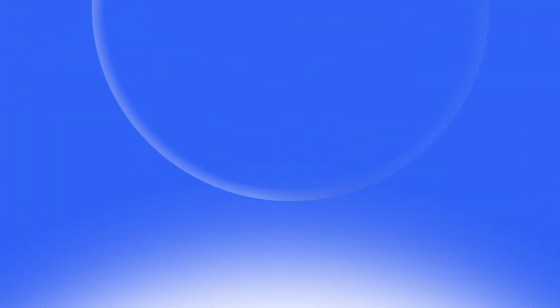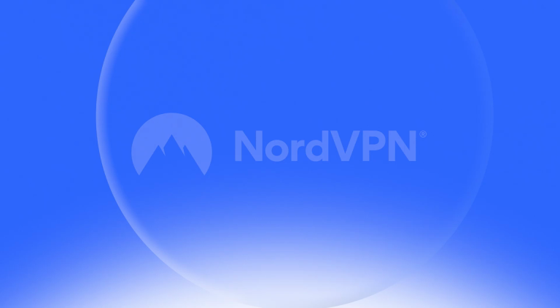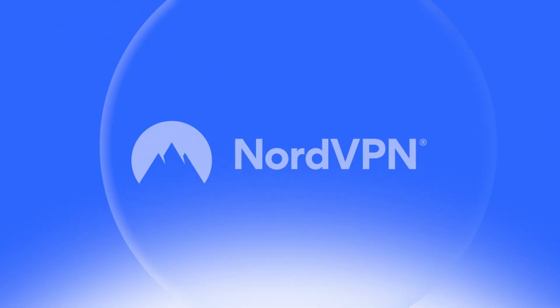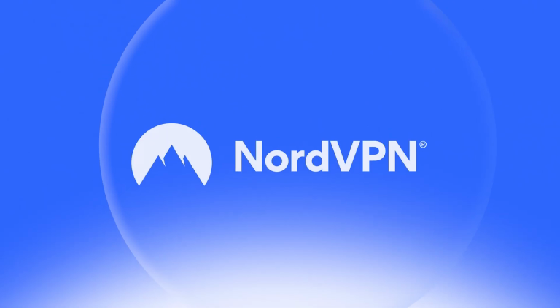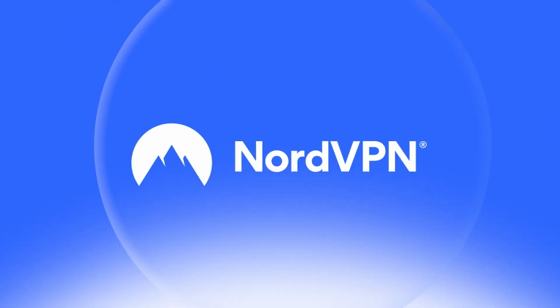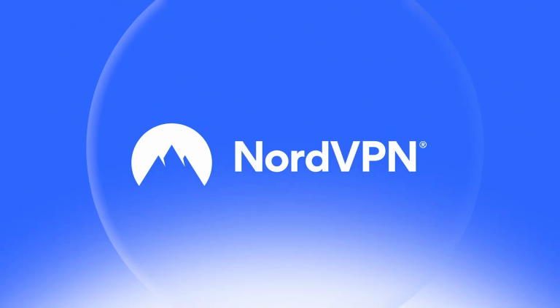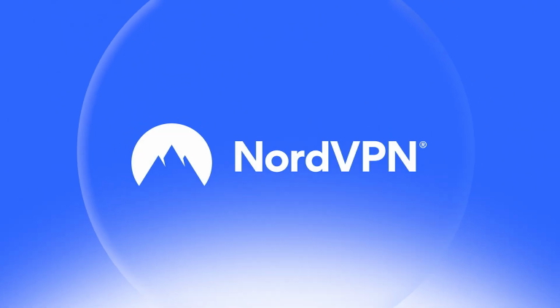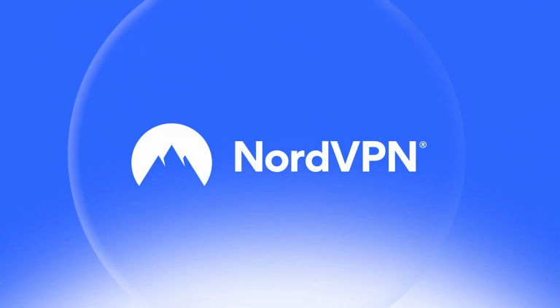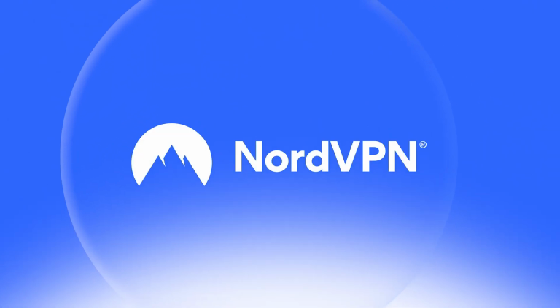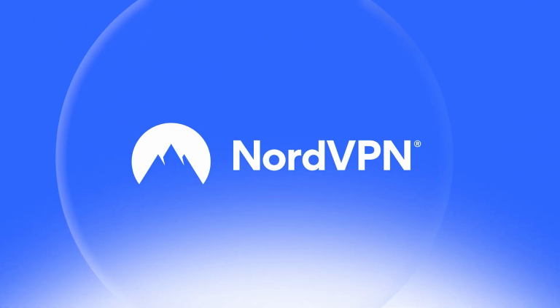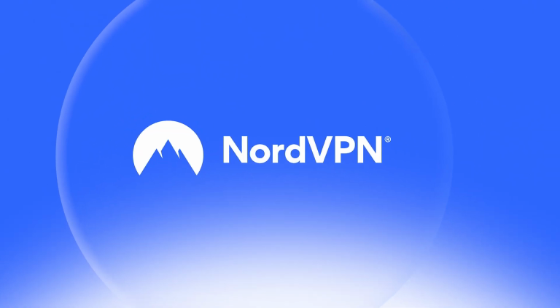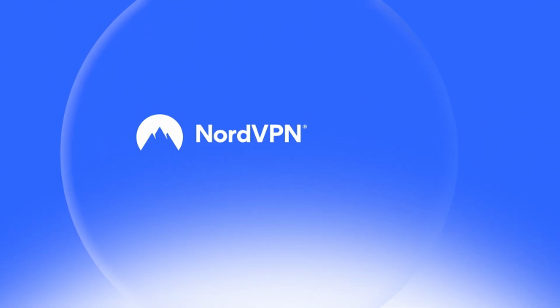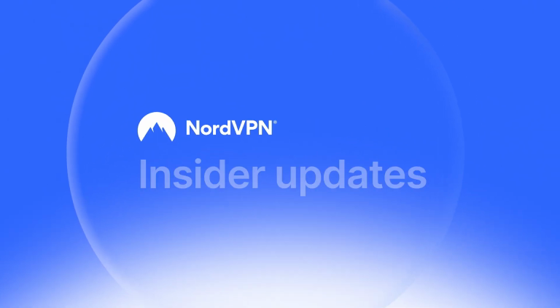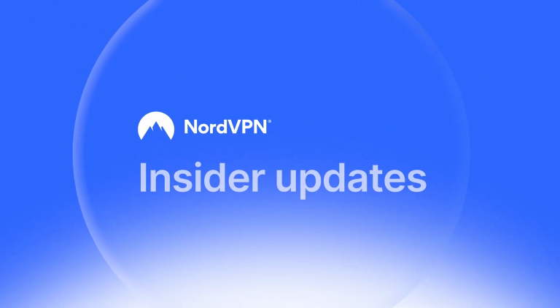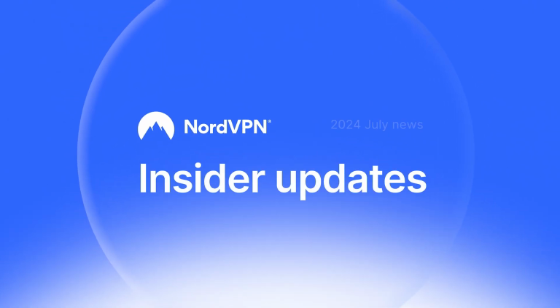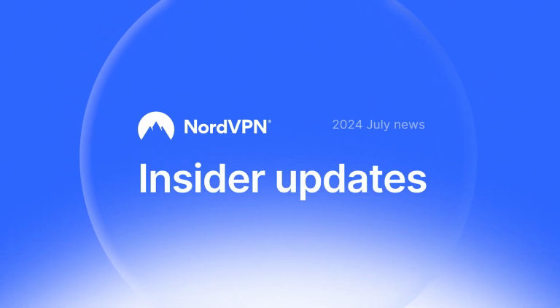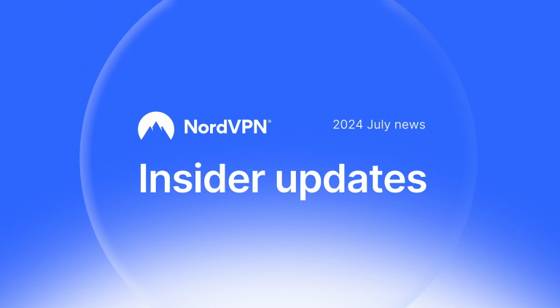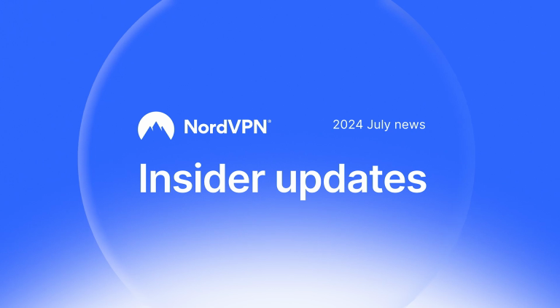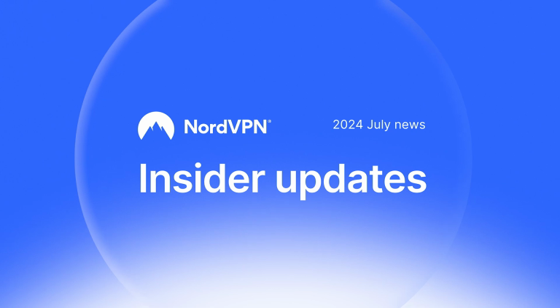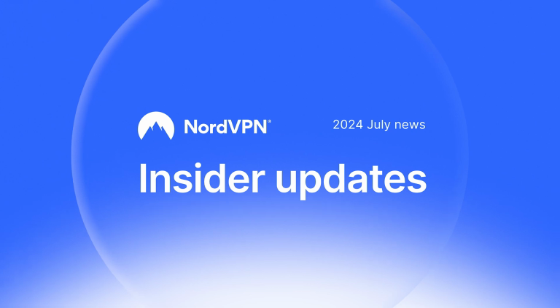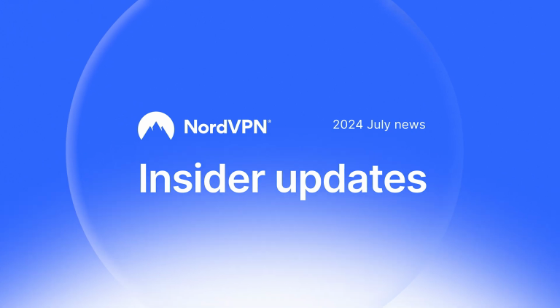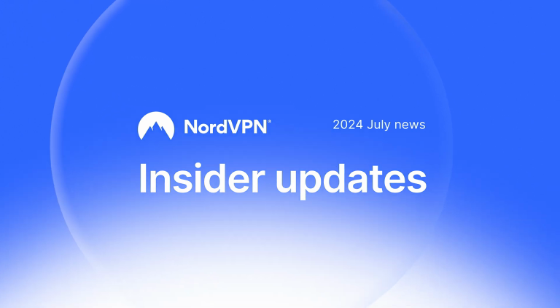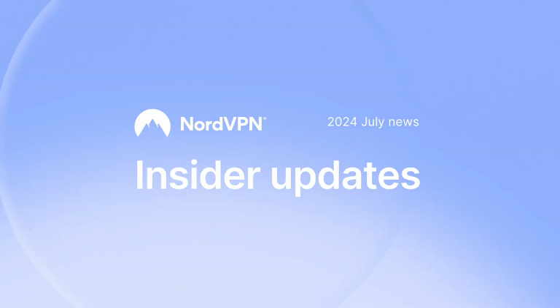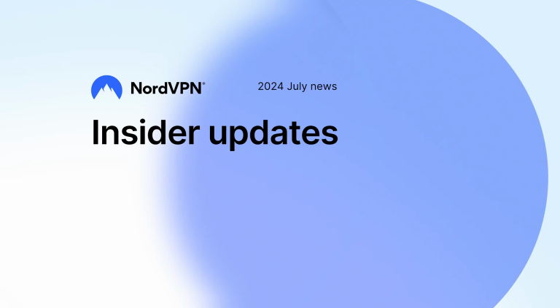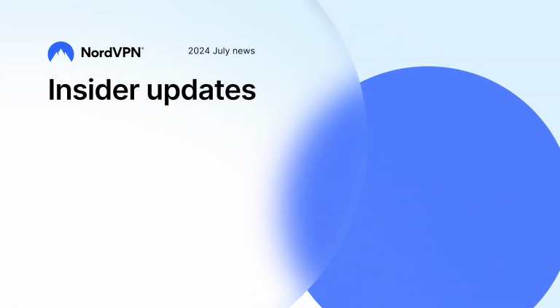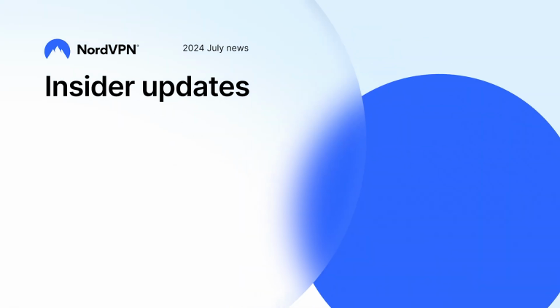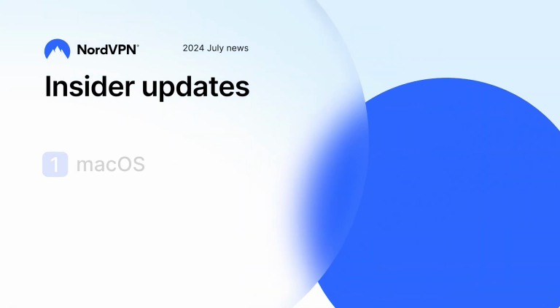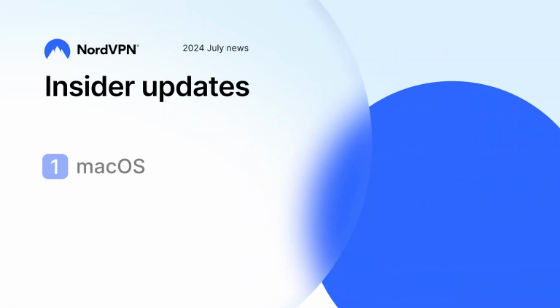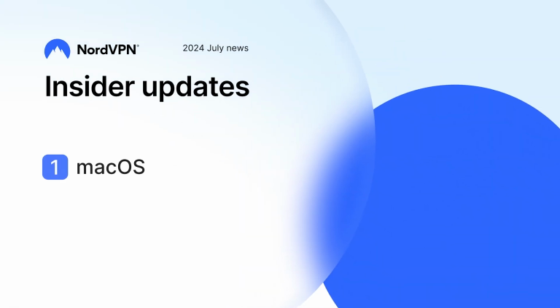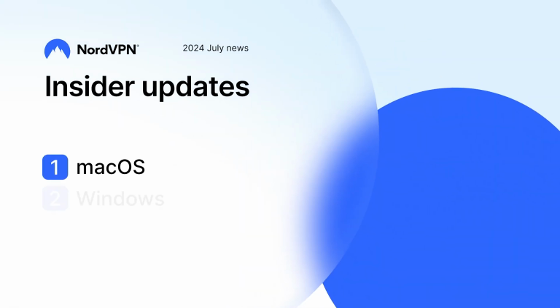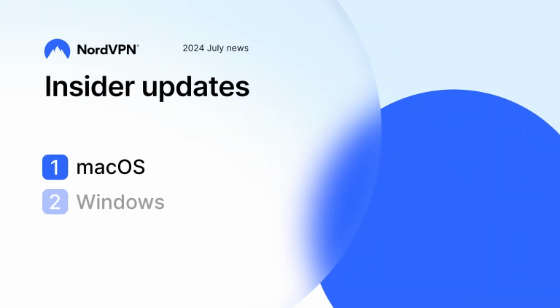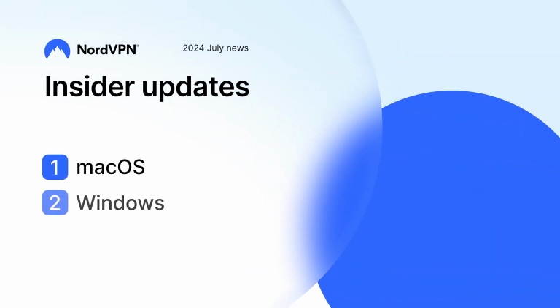Welcome to the NordVPN product updates, July edition. Let's take a look at what's new for macOS and Windows.